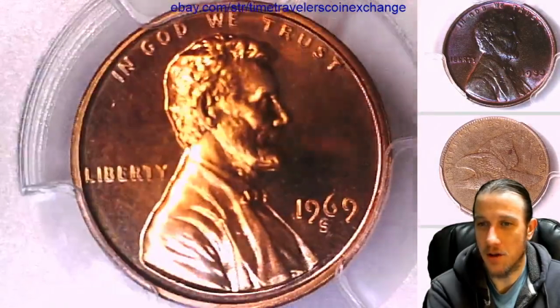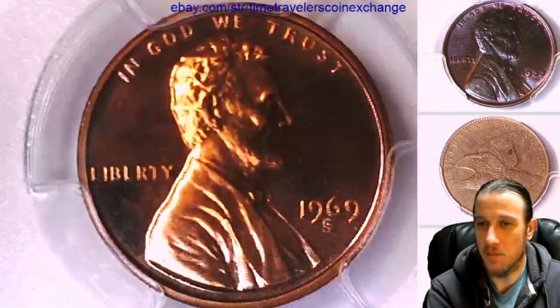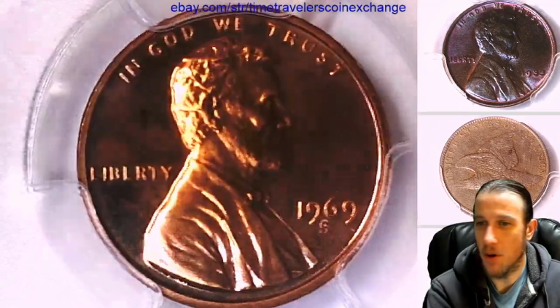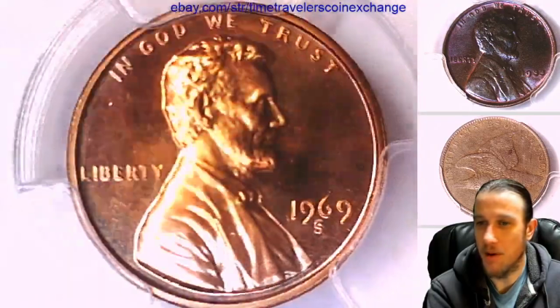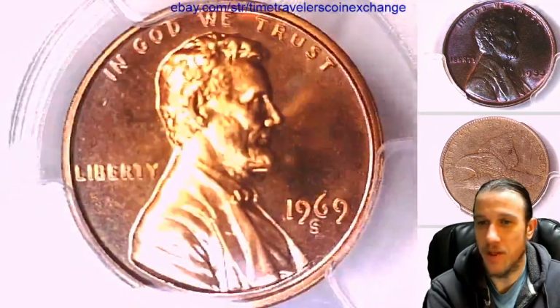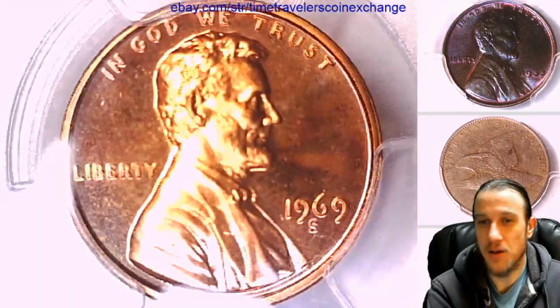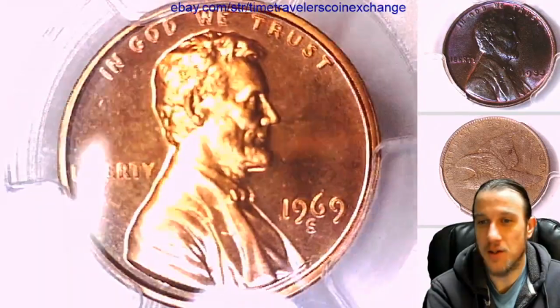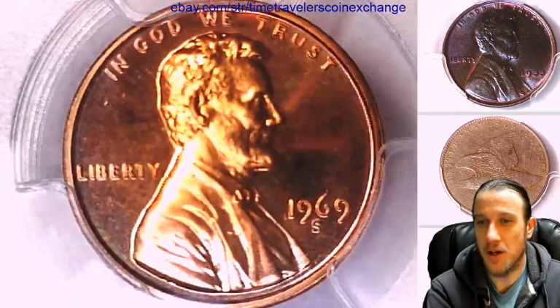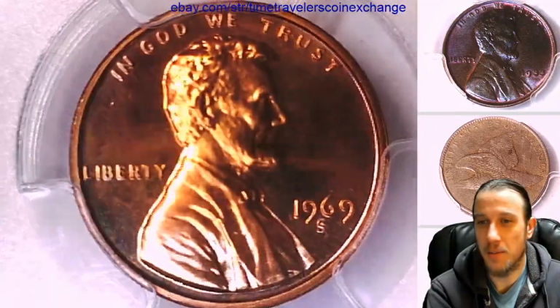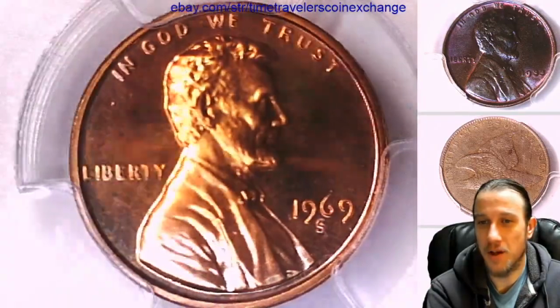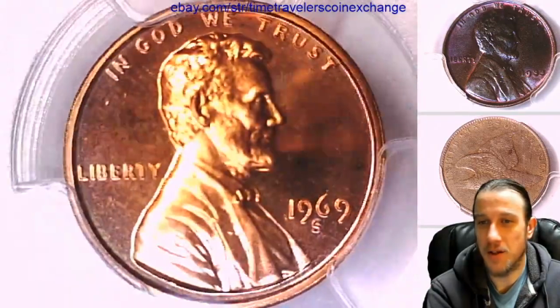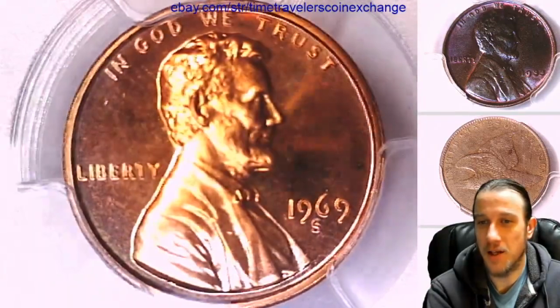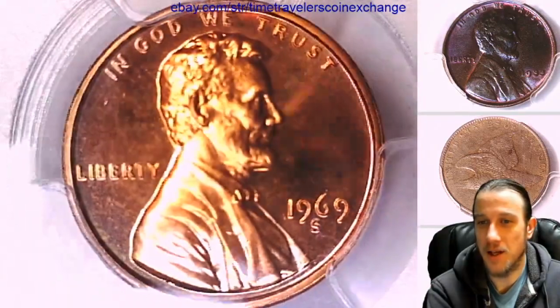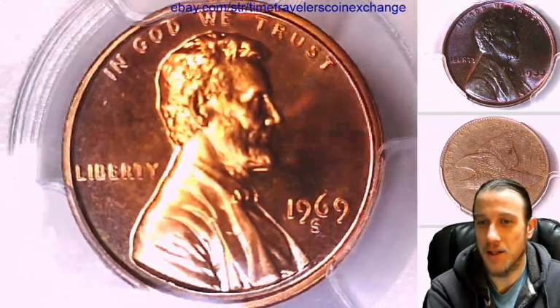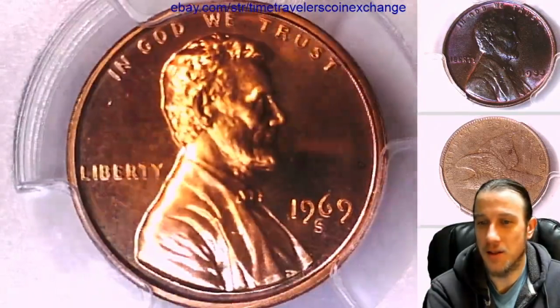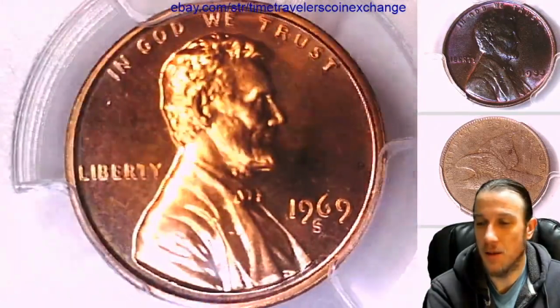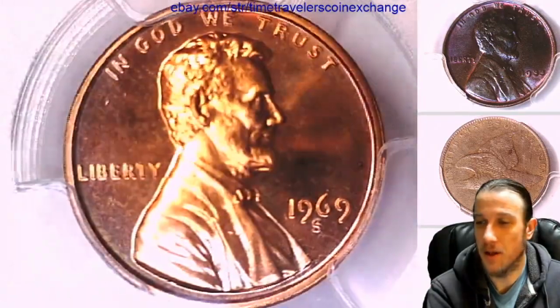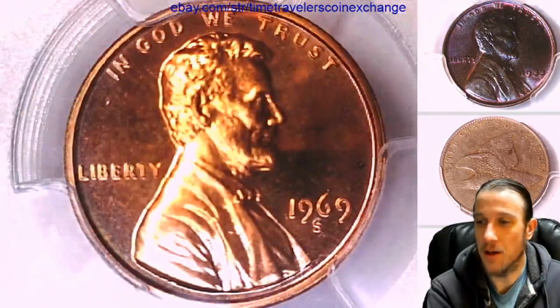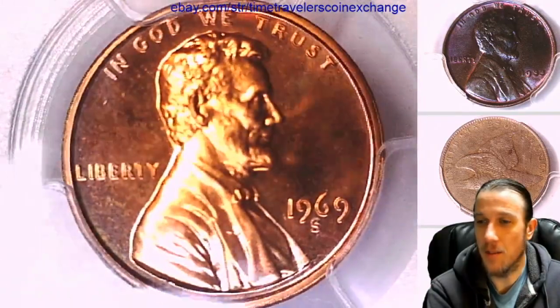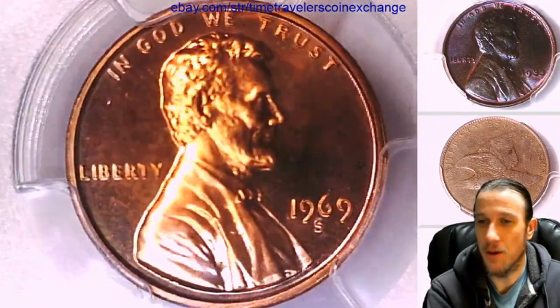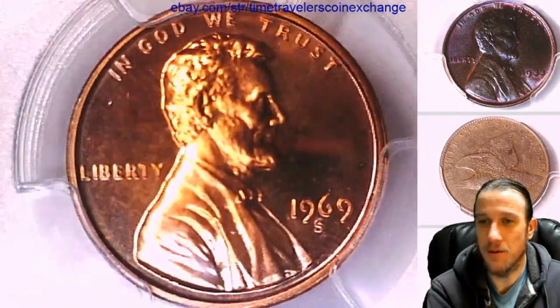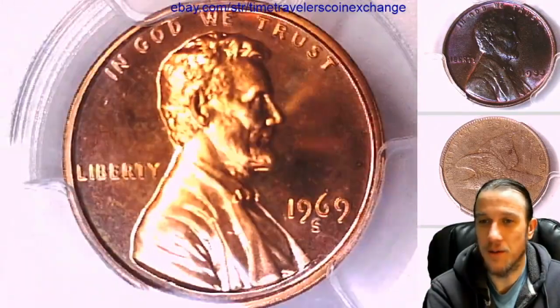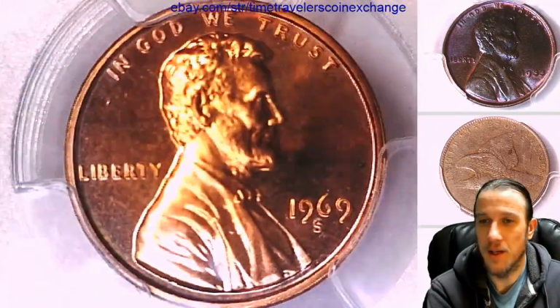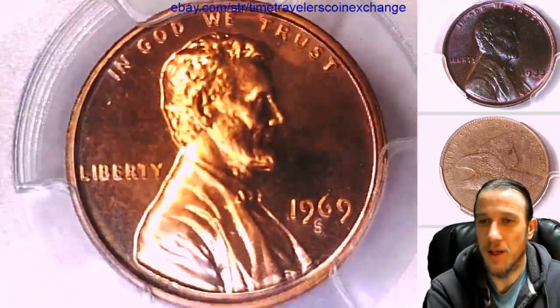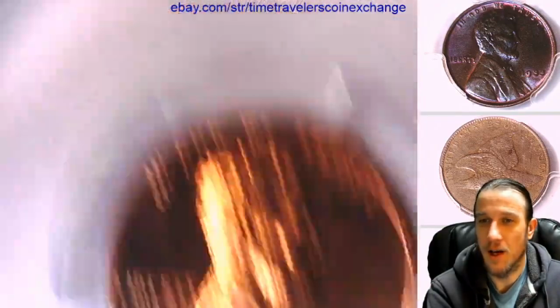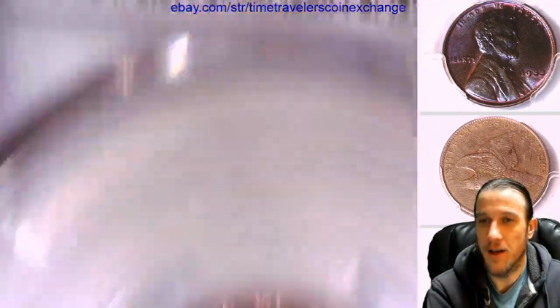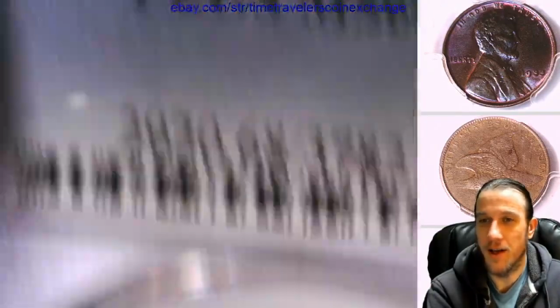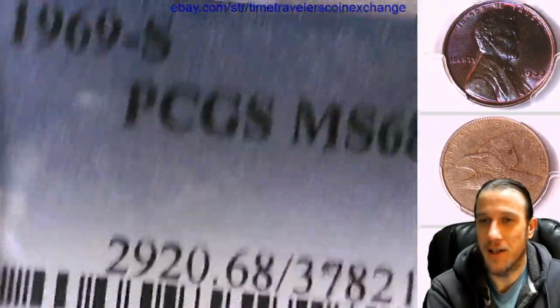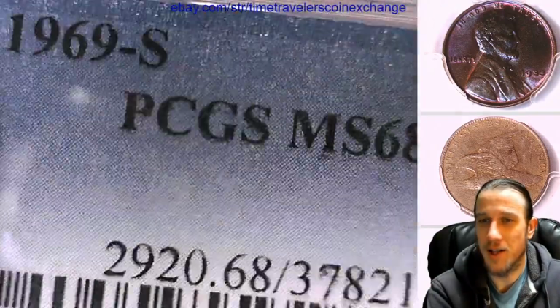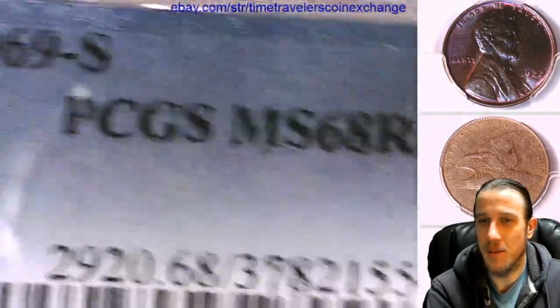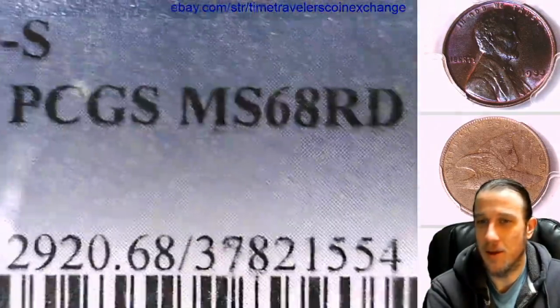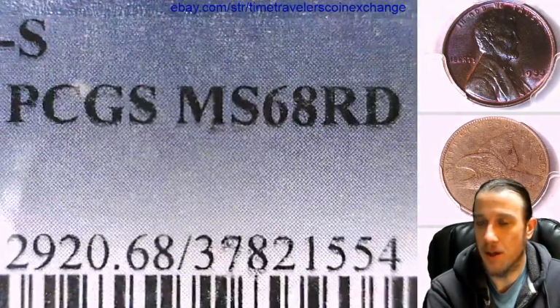All my videos start up close like this, so I'm looking at it and I'm thinking 'Proof.' And then I got to the label, and I was like, what?